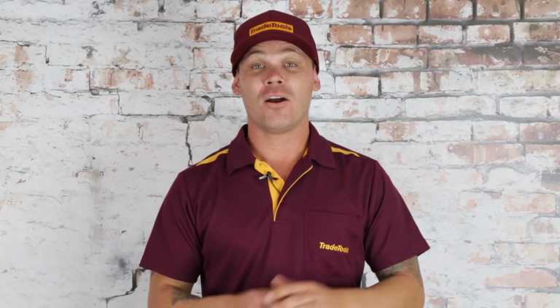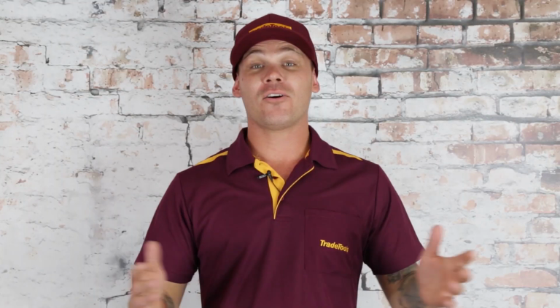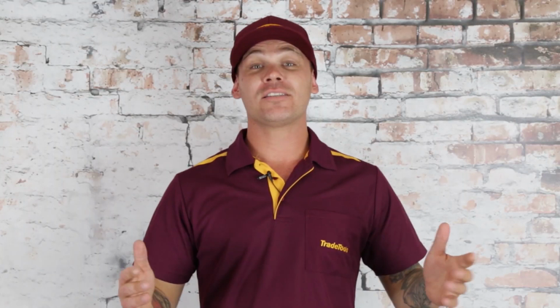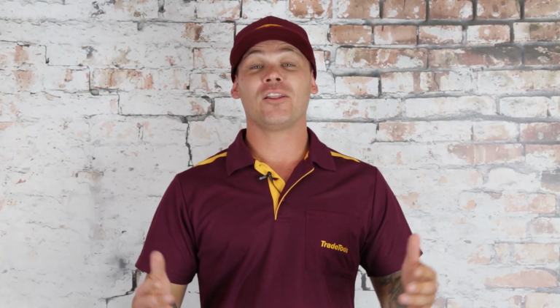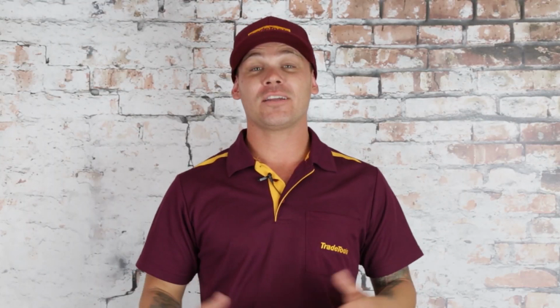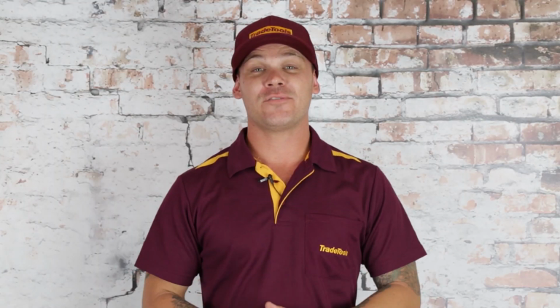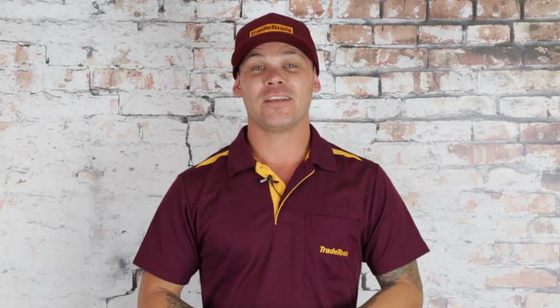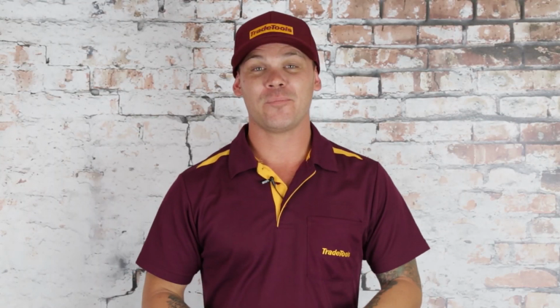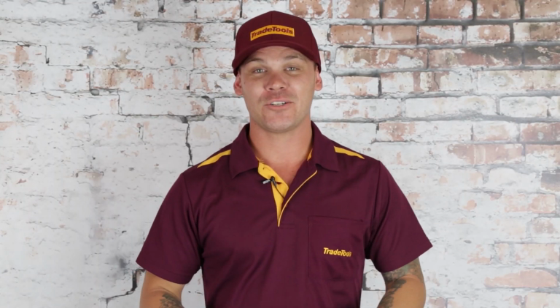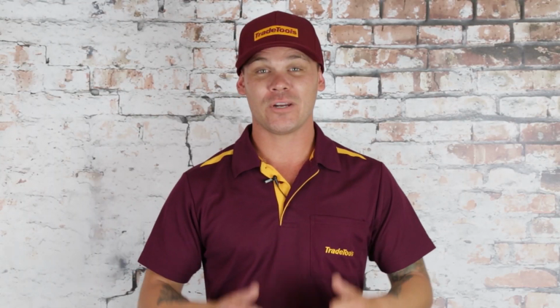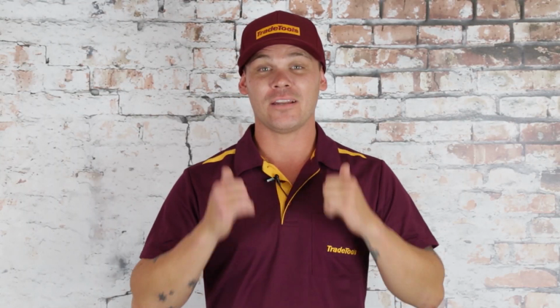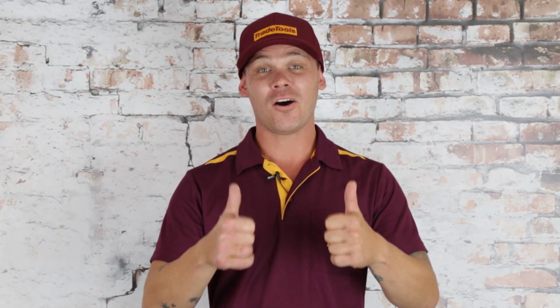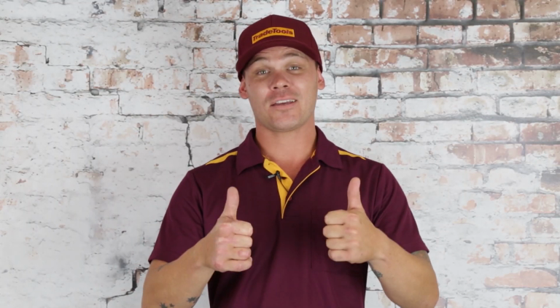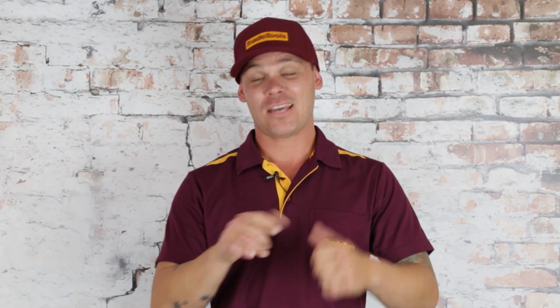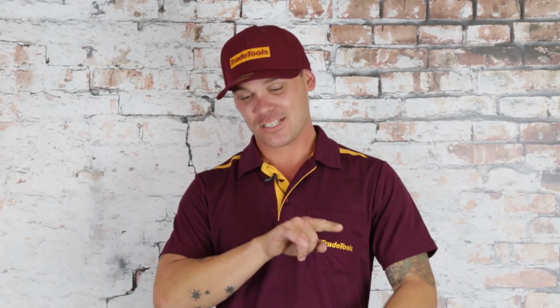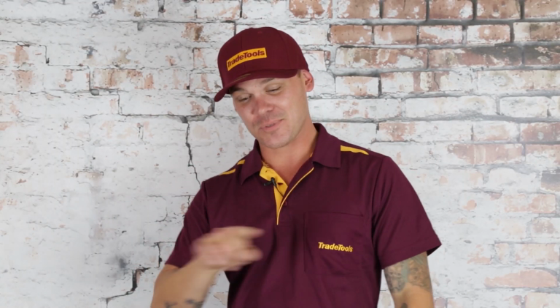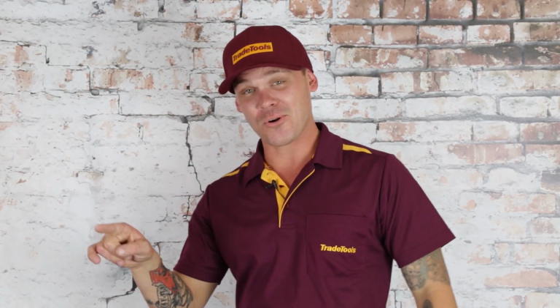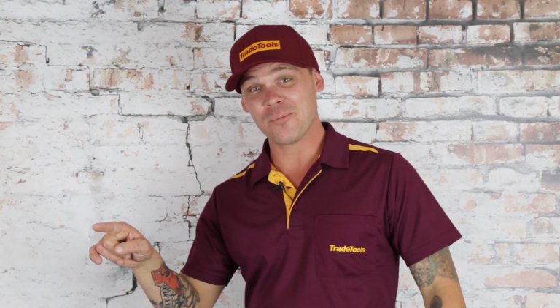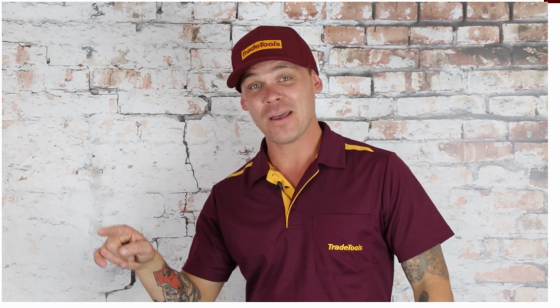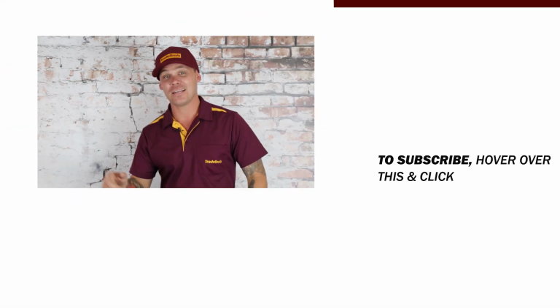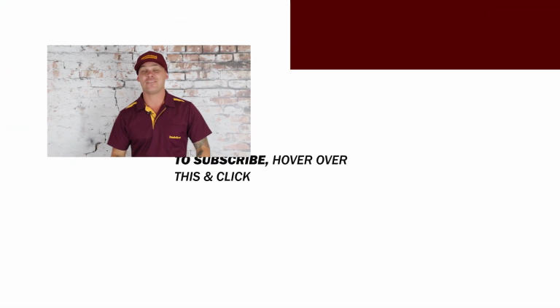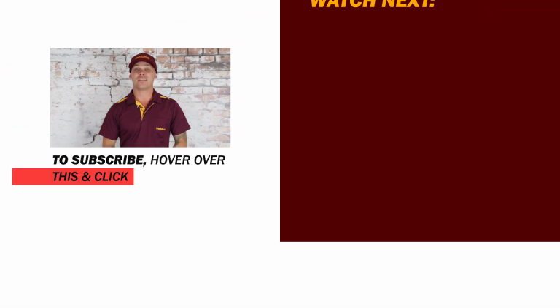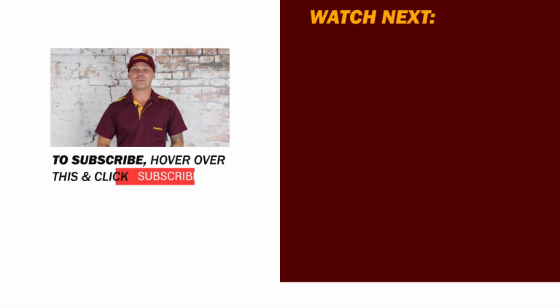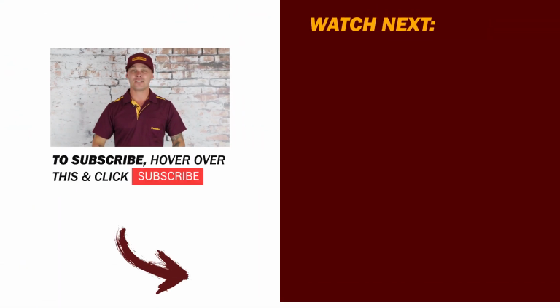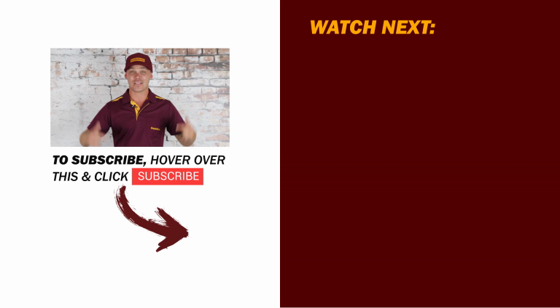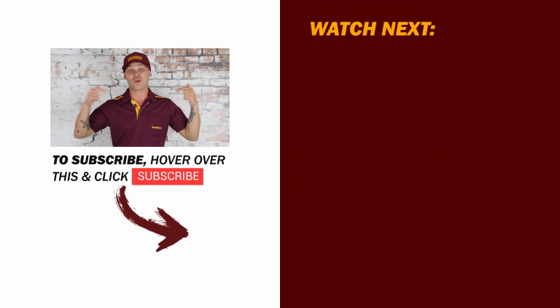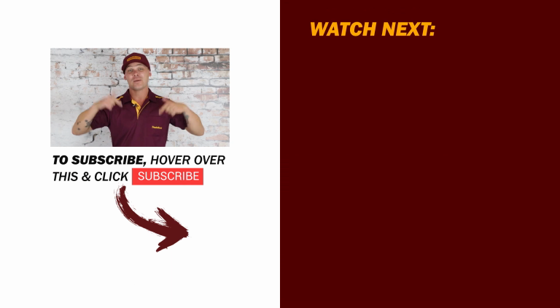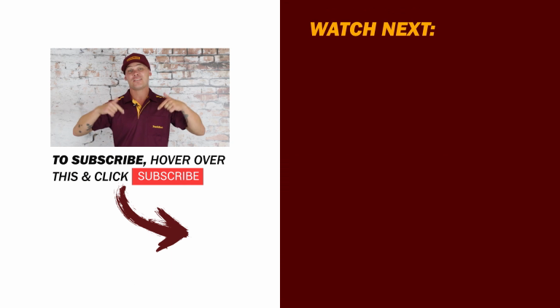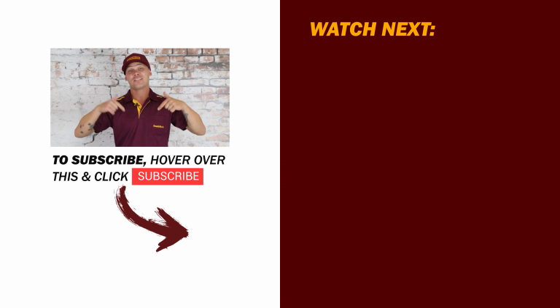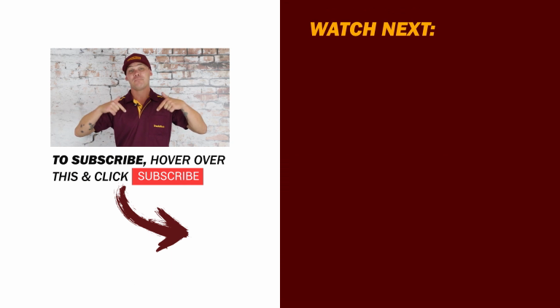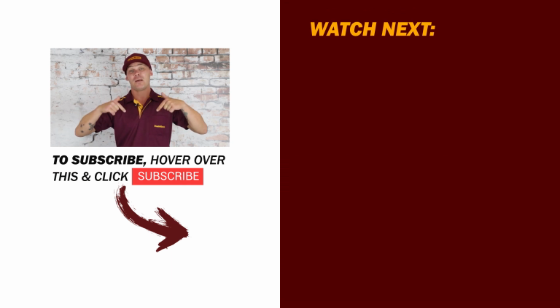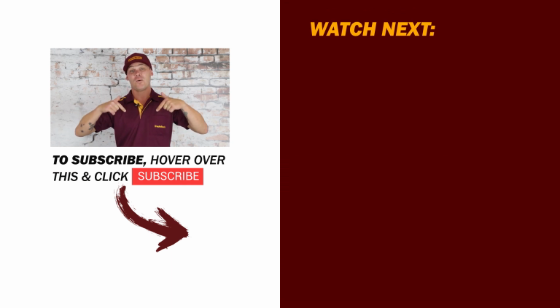Alright guys, if you like this video, be sure to hit like and subscribe, and leave any questions in the comment section below.